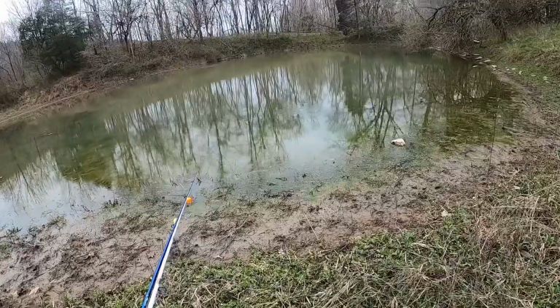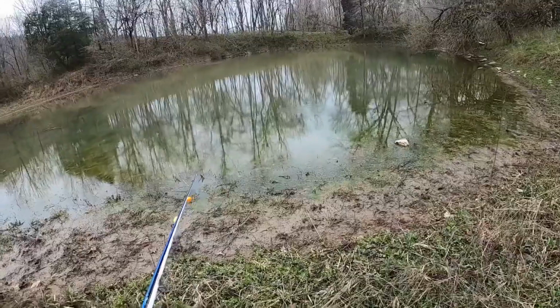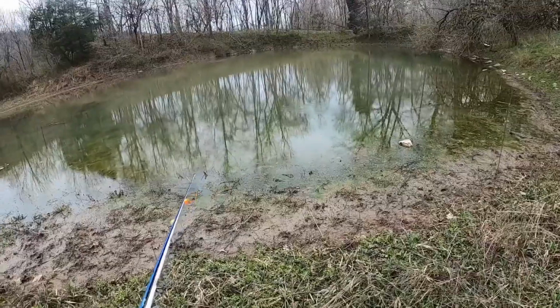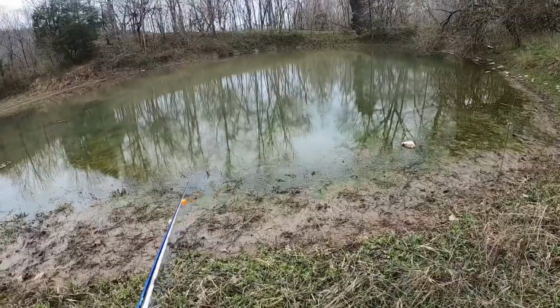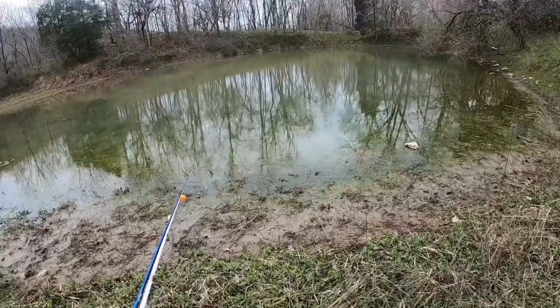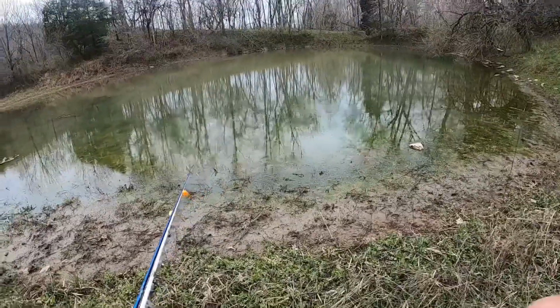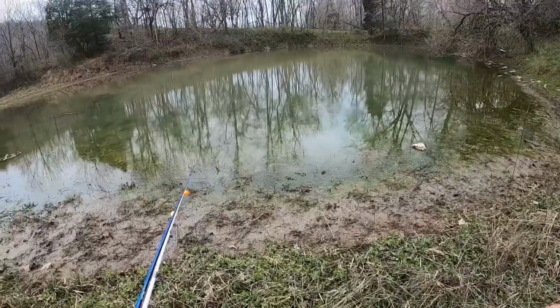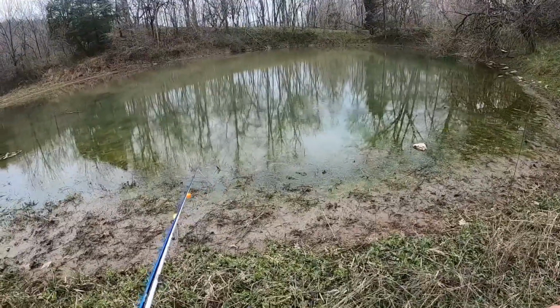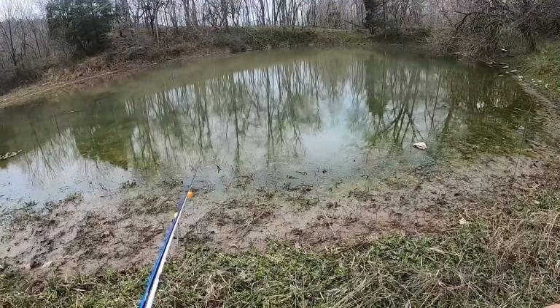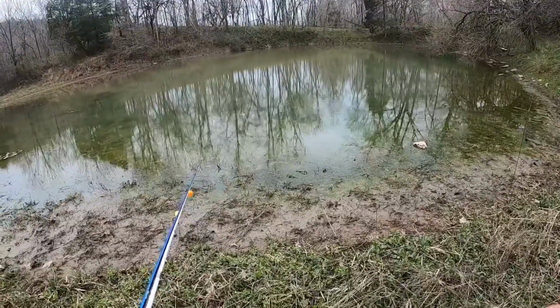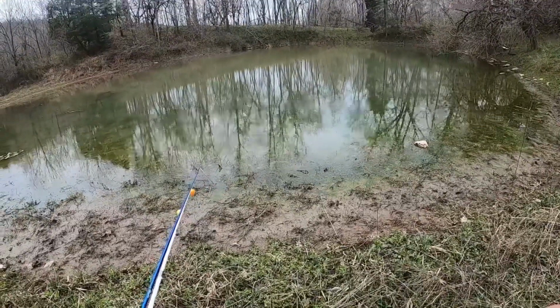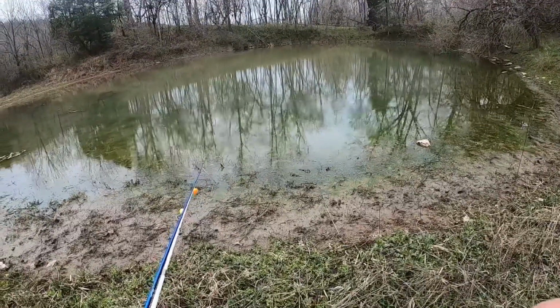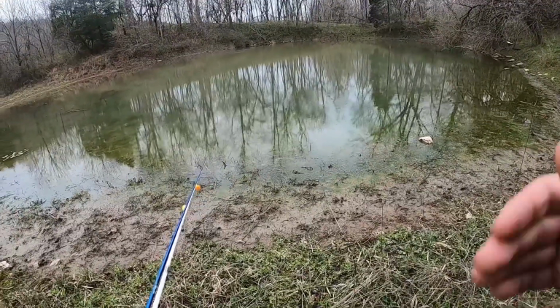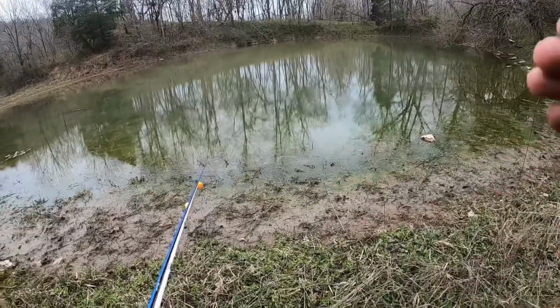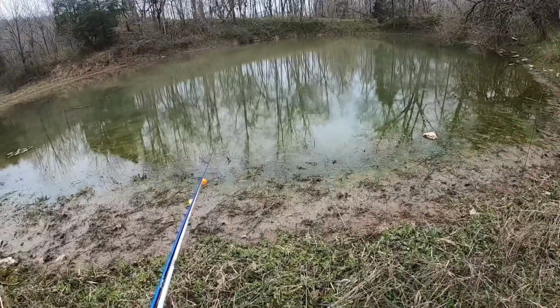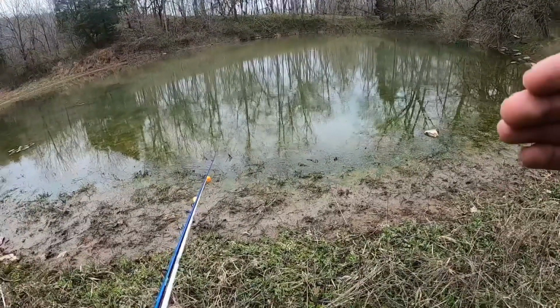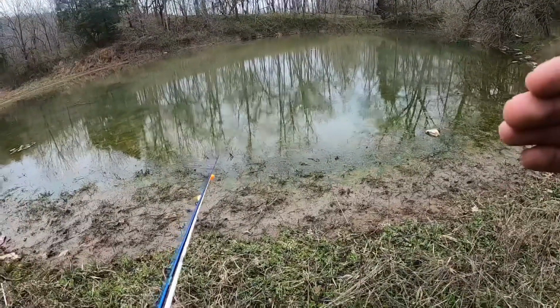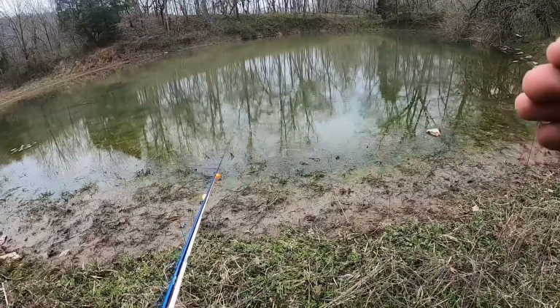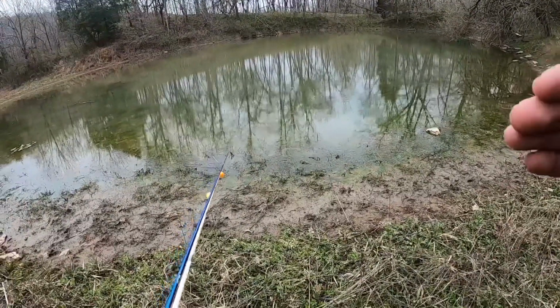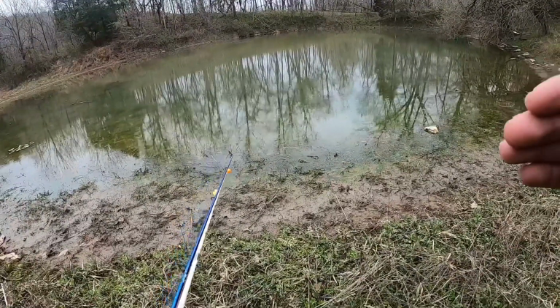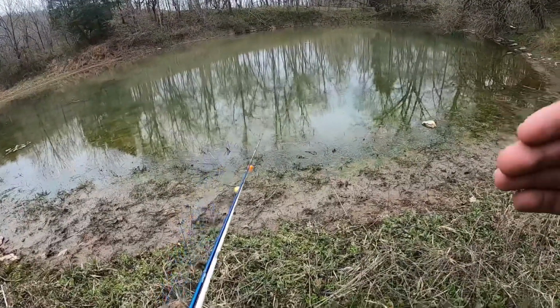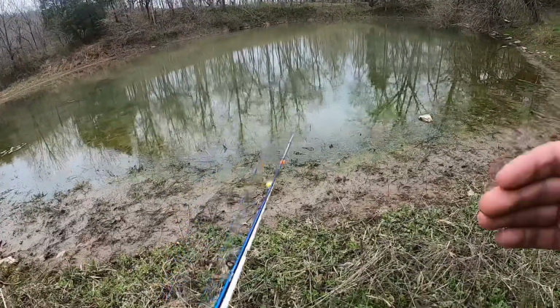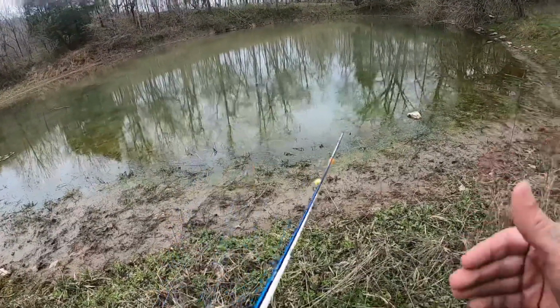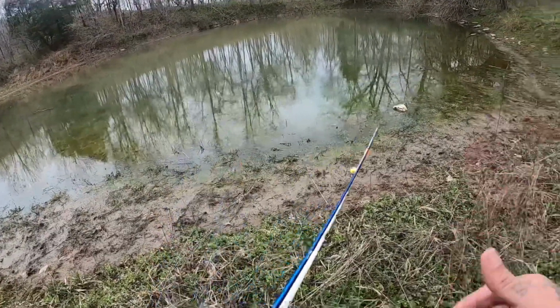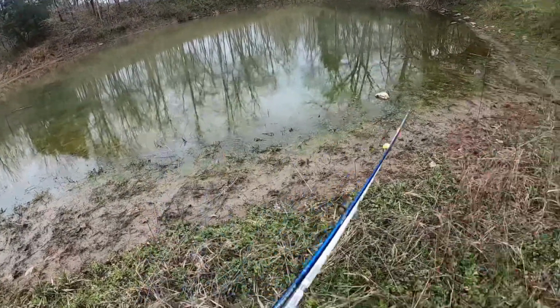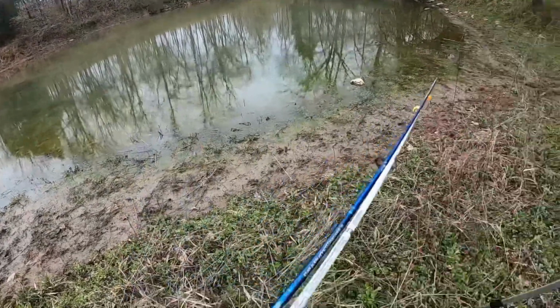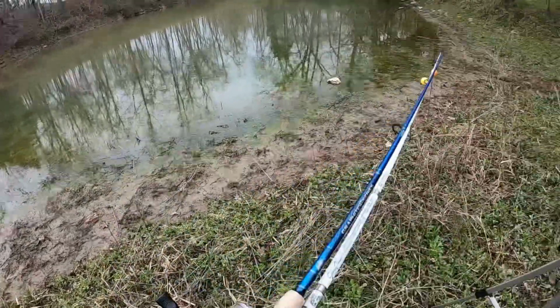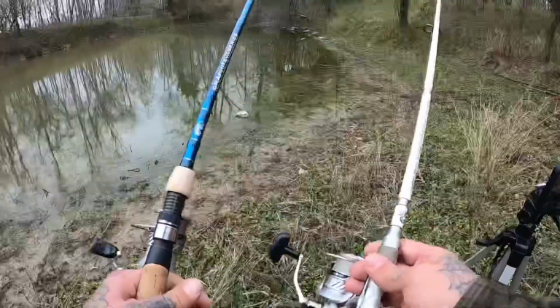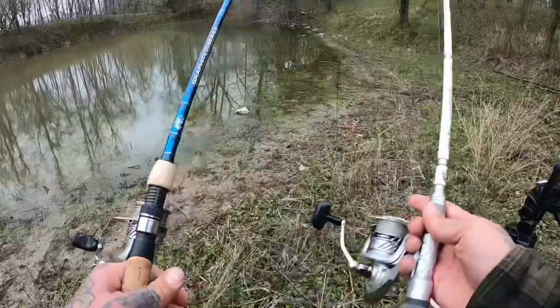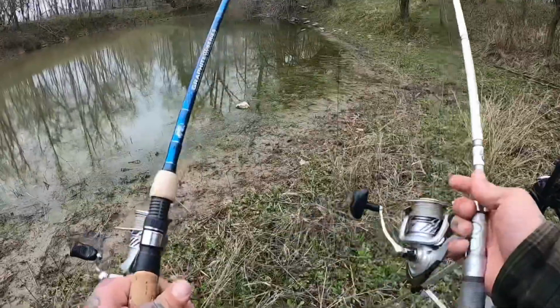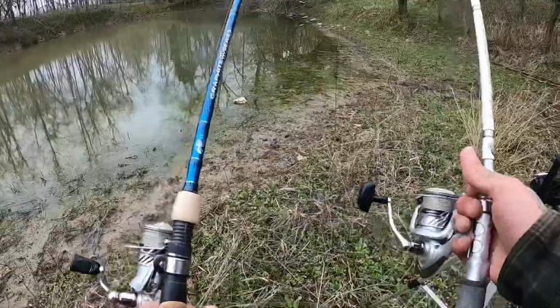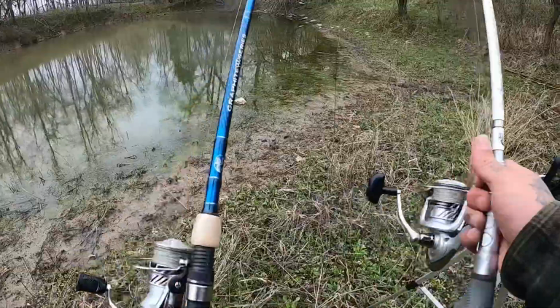I don't know if that picked up on the camera or not, but a huge fish just jumped over there. Huge.